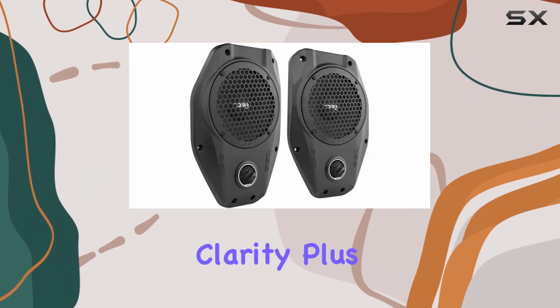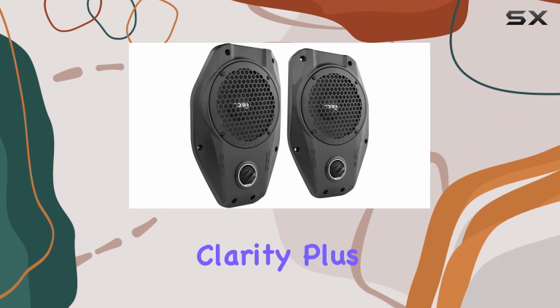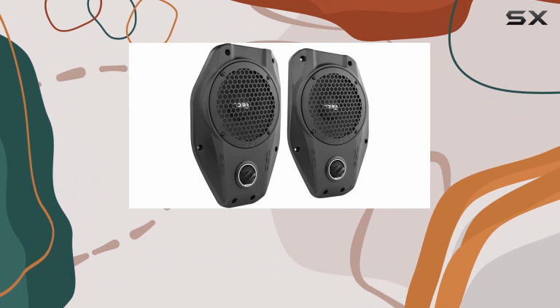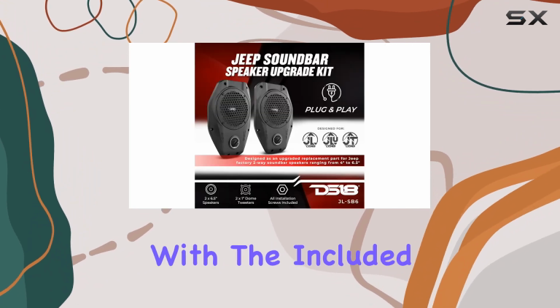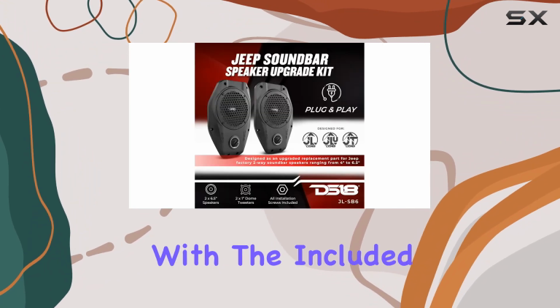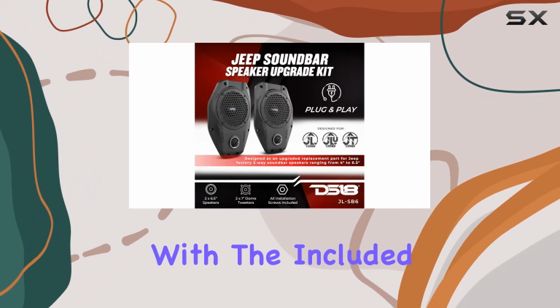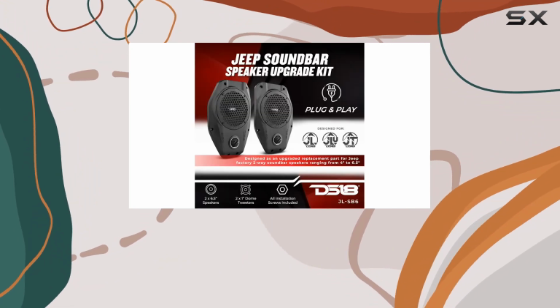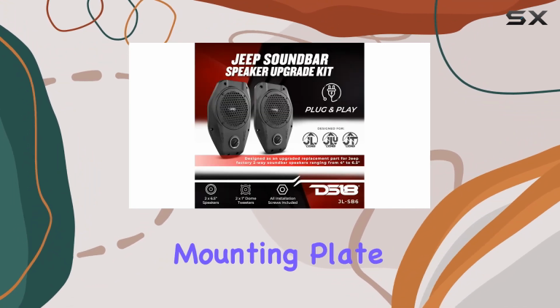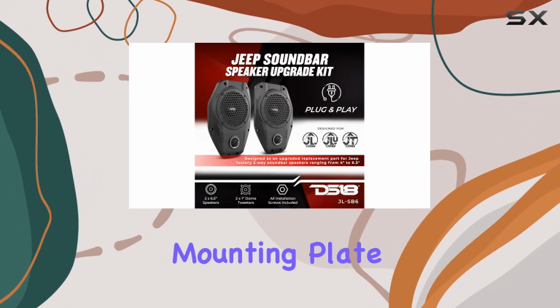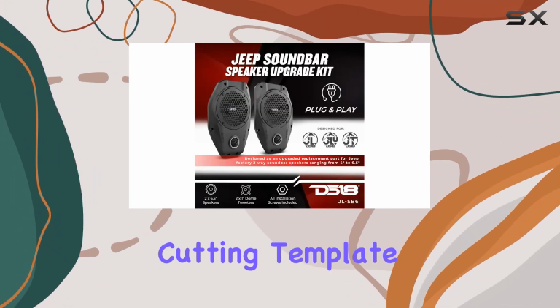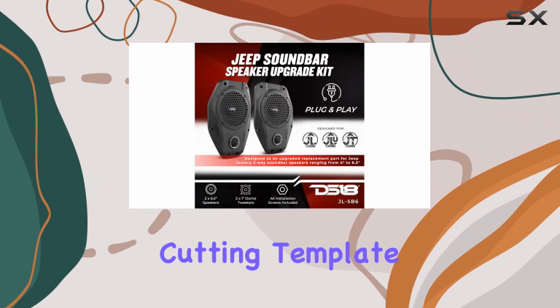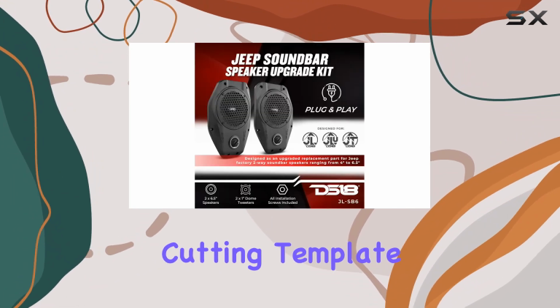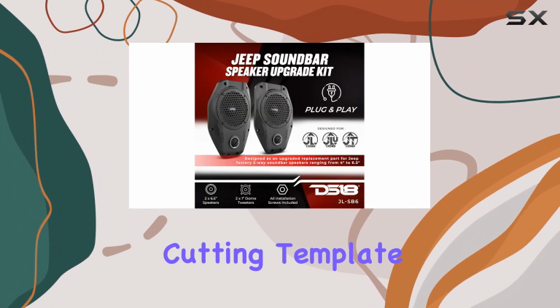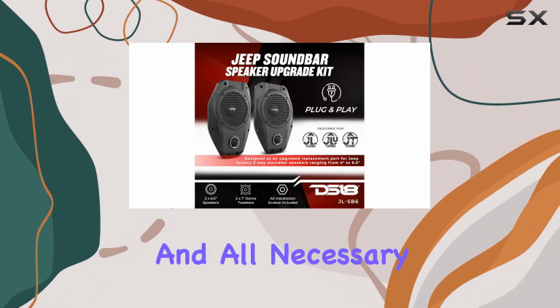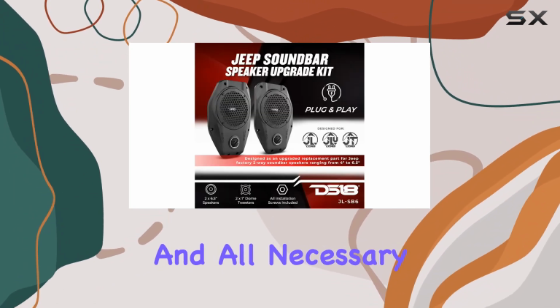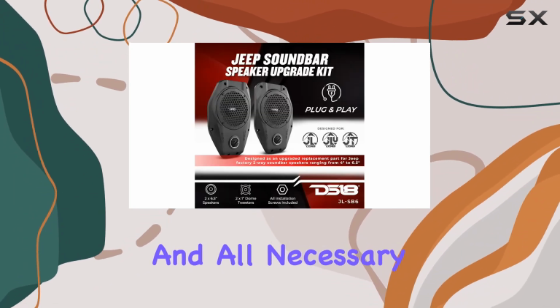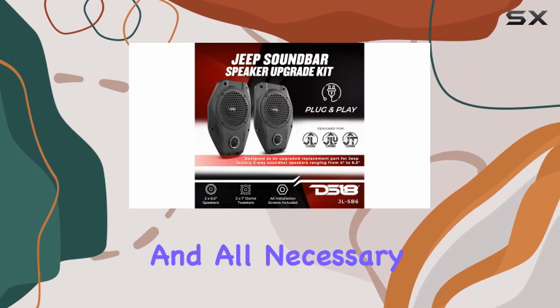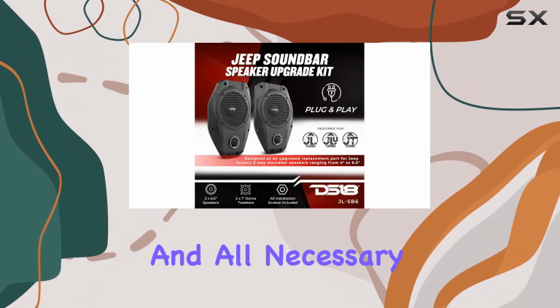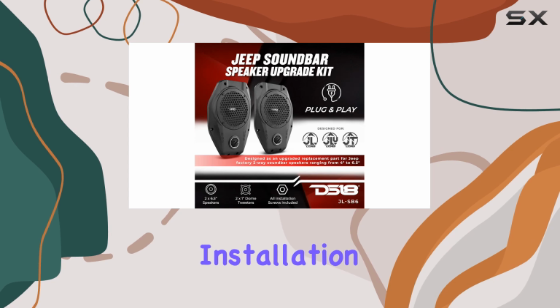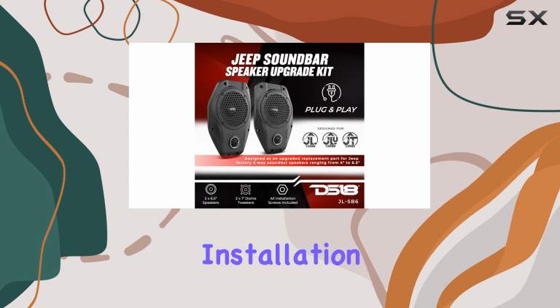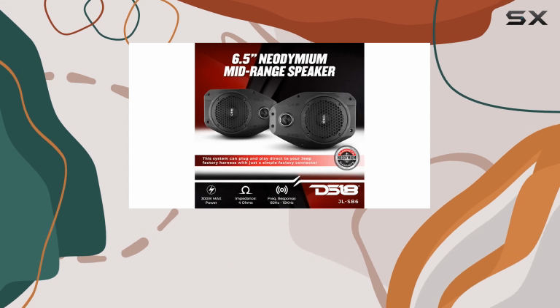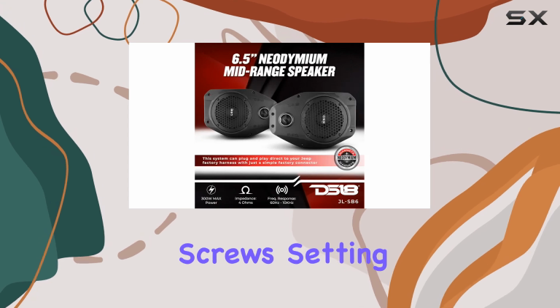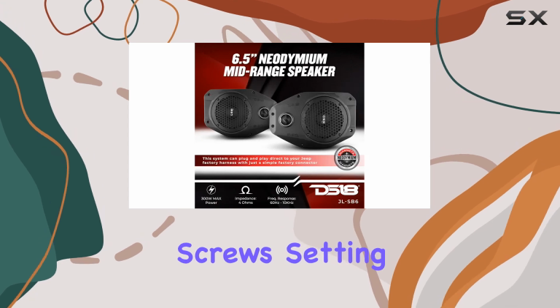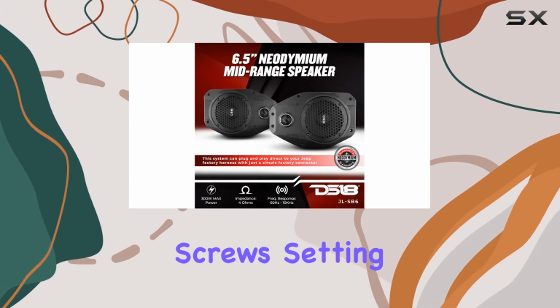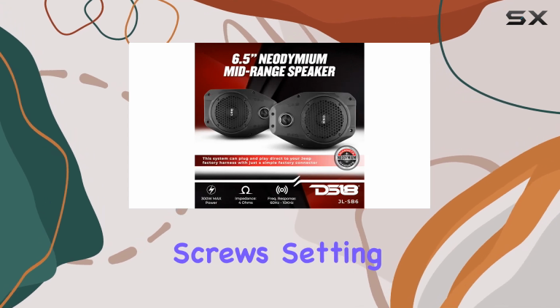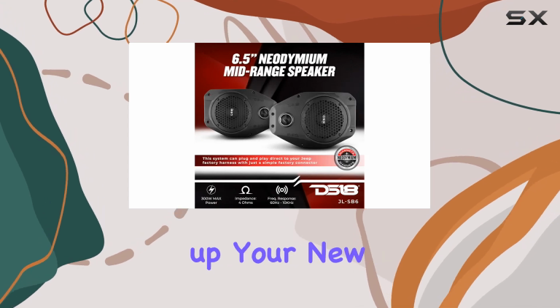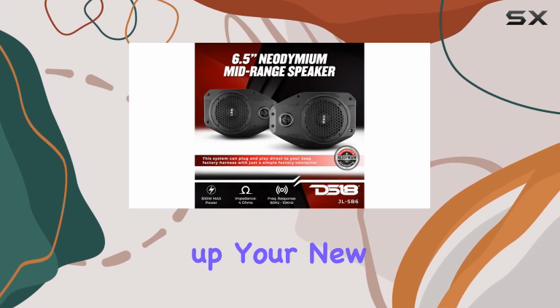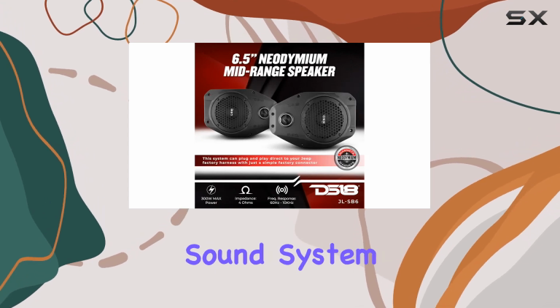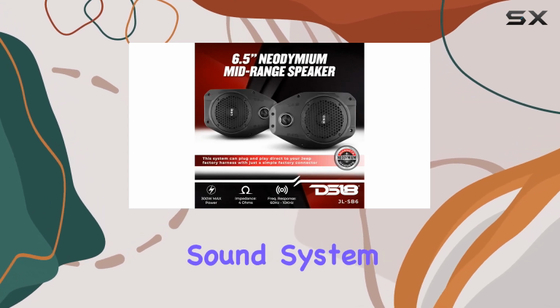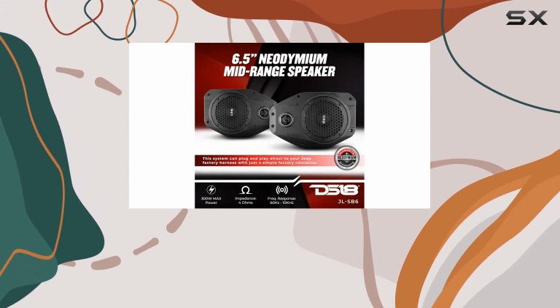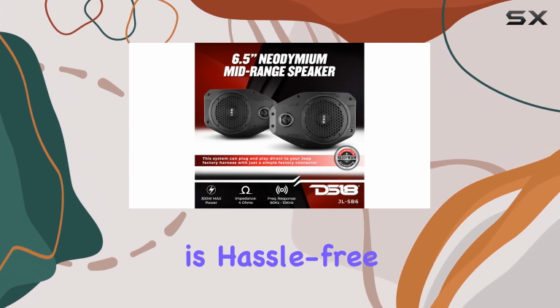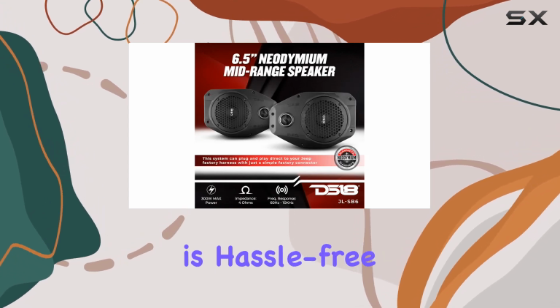Plus, with the included mounting plate, cutting template, and all necessary installation screws, setting up your new sound system is hassle-free.